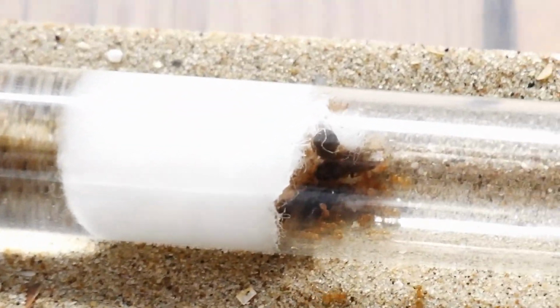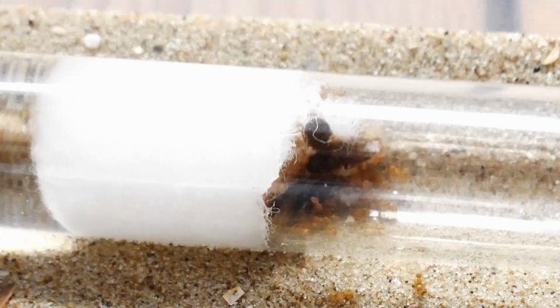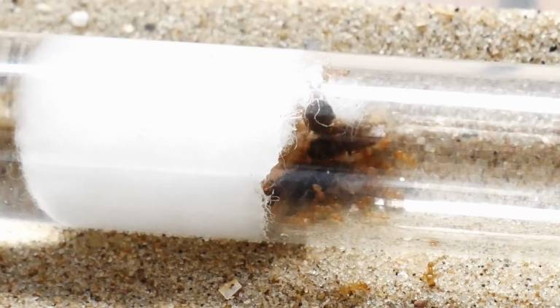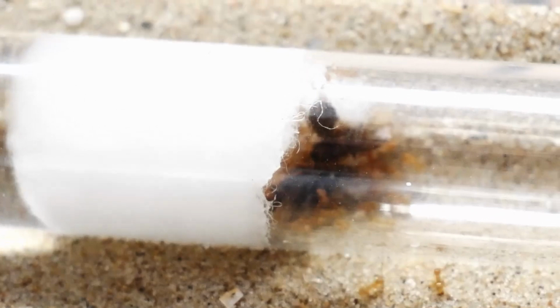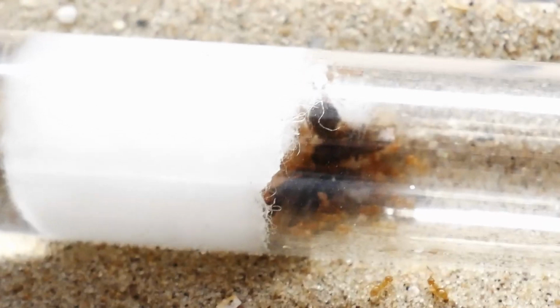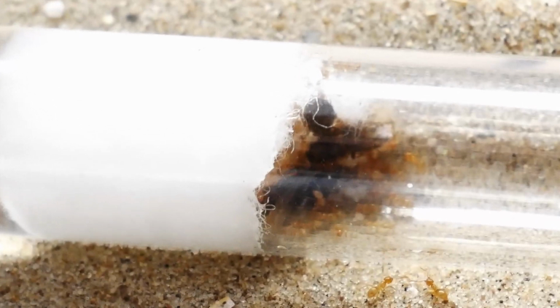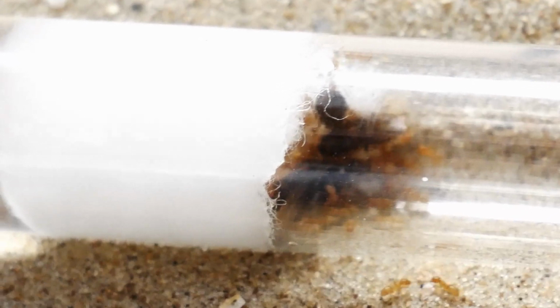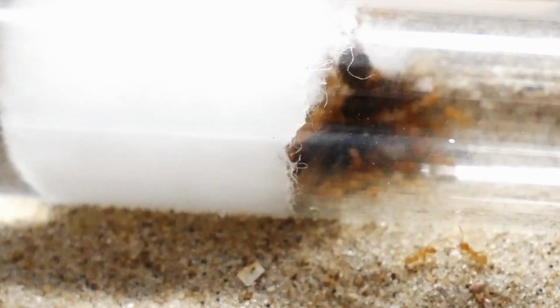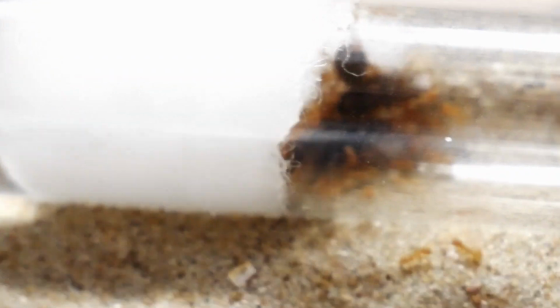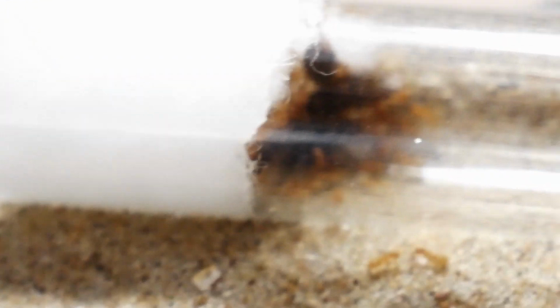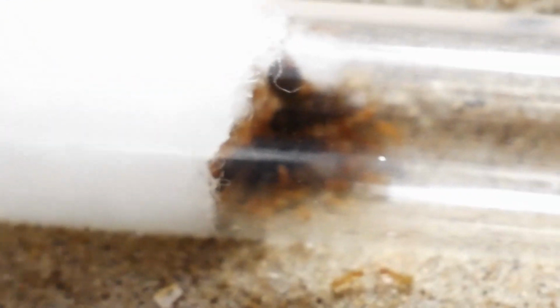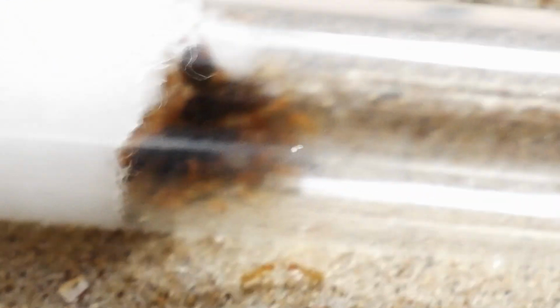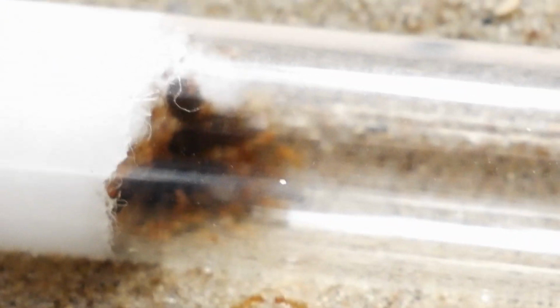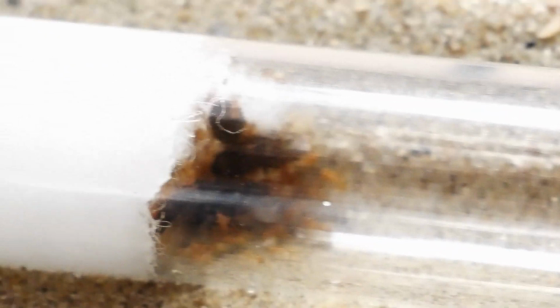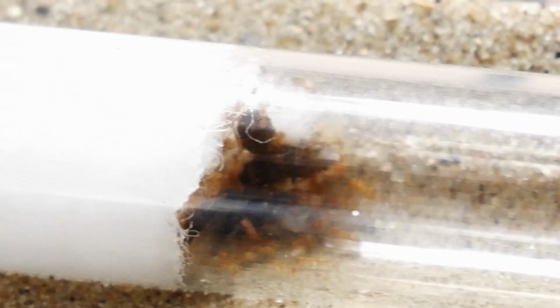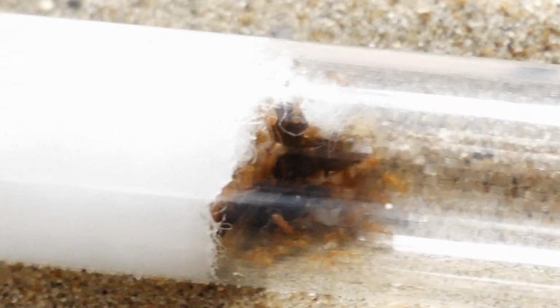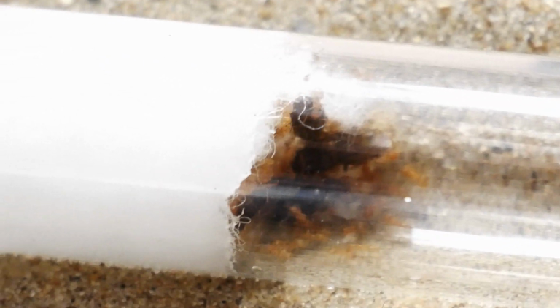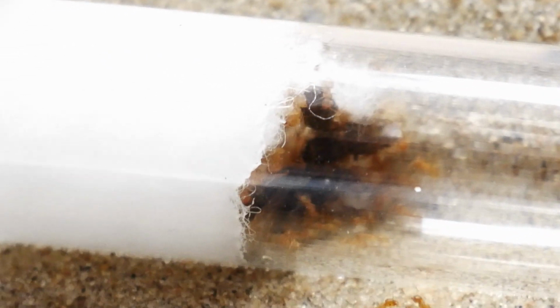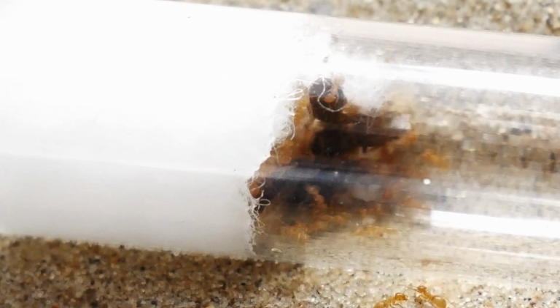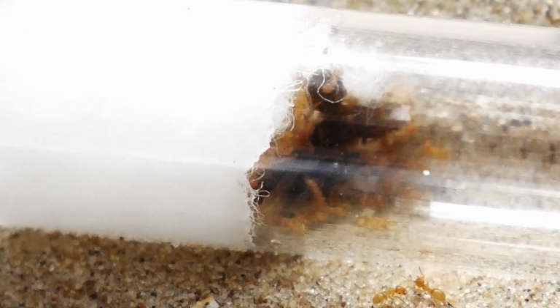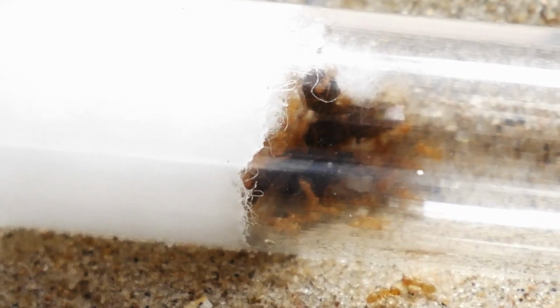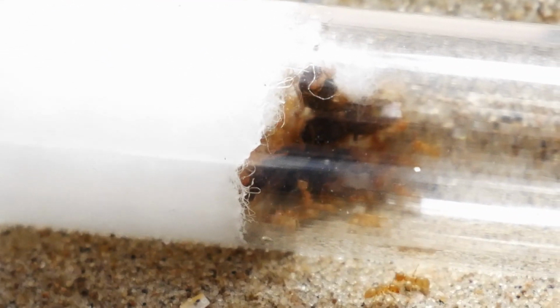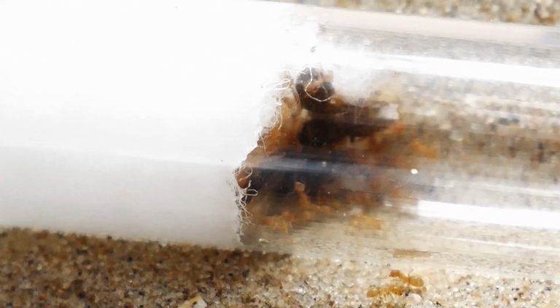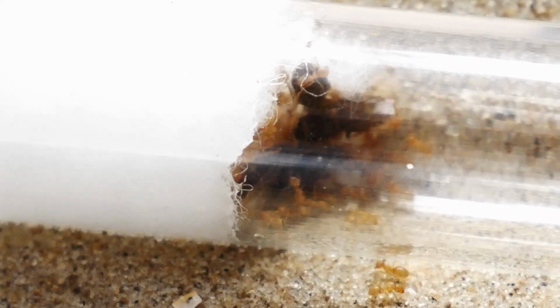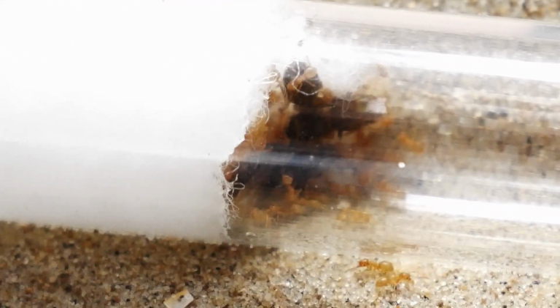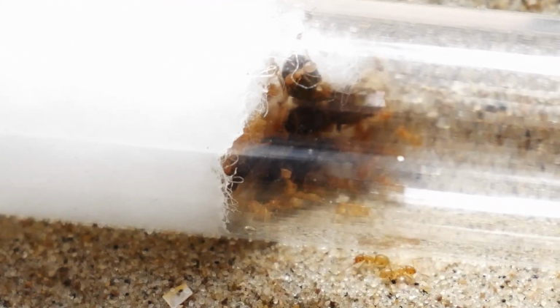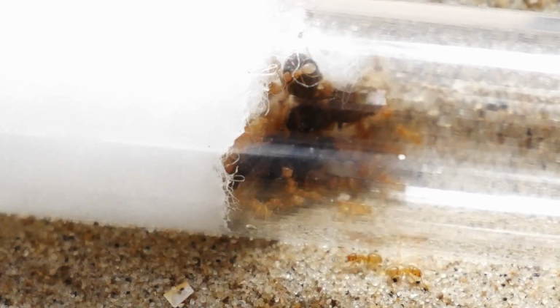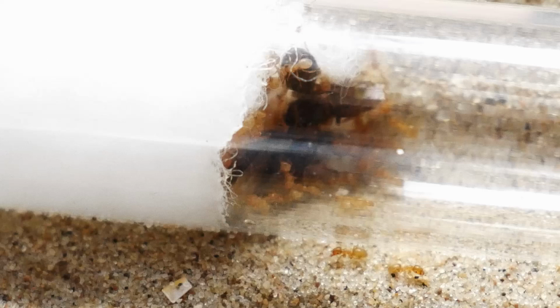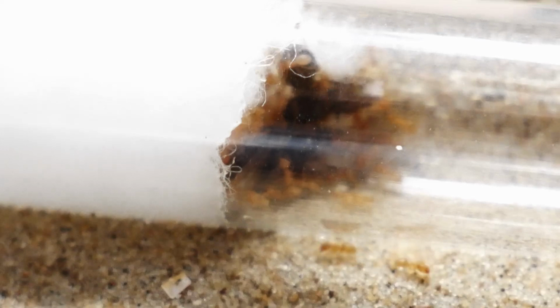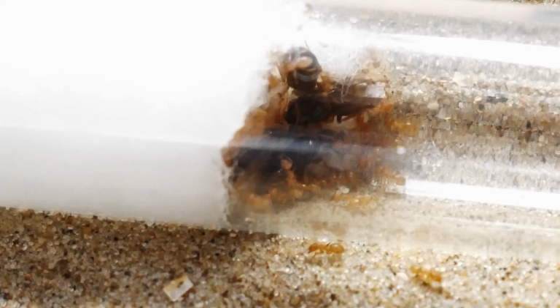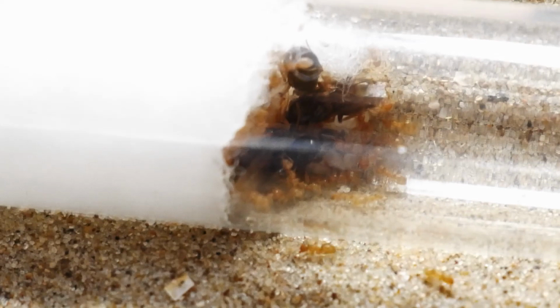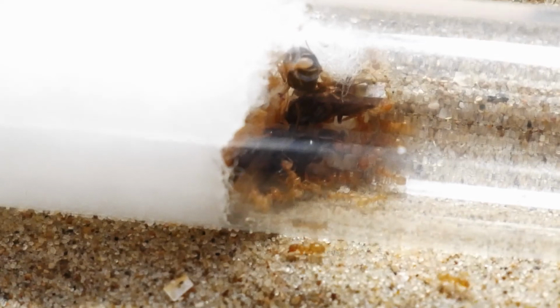Here you can see the queens and their nanitics, with some brood if you look really close.